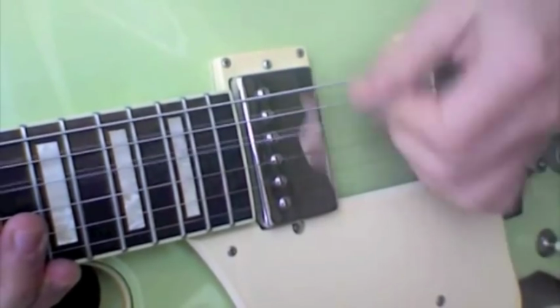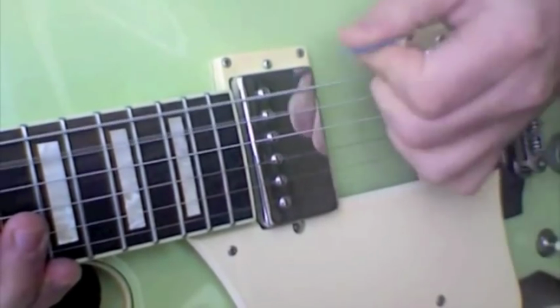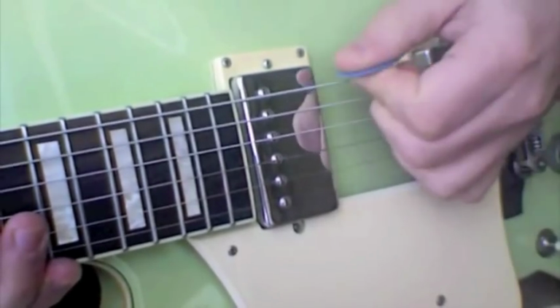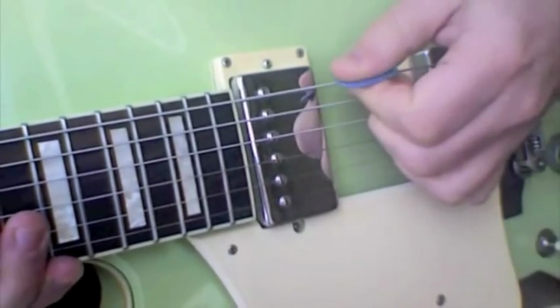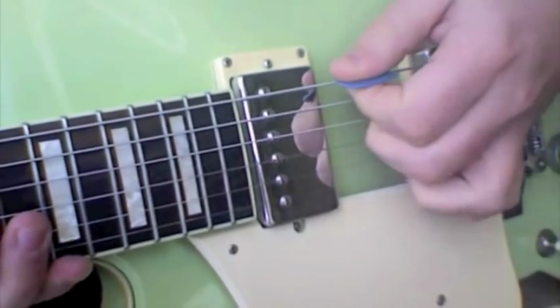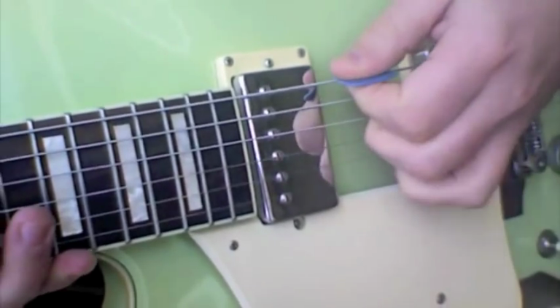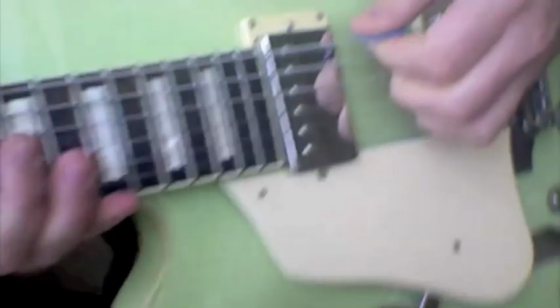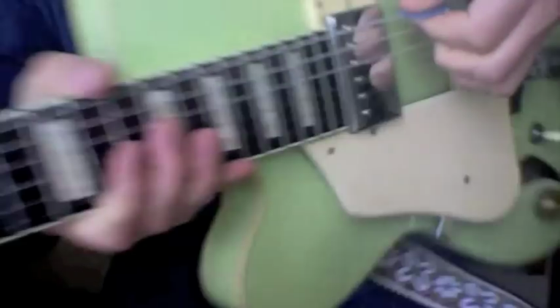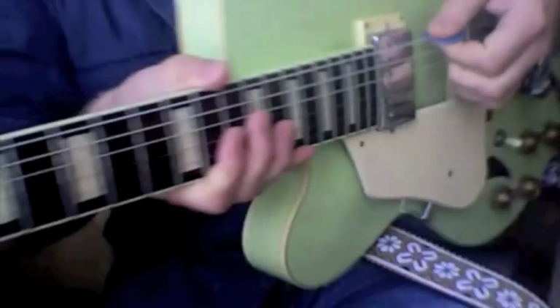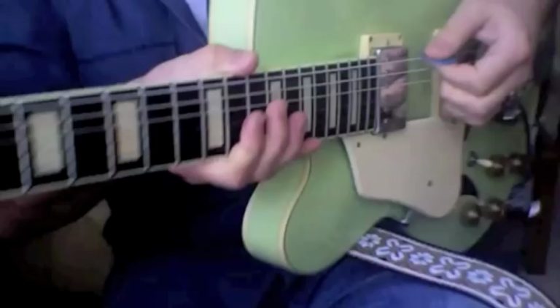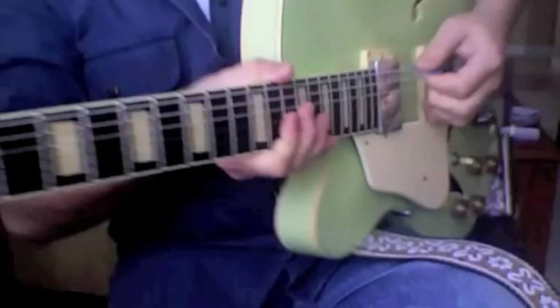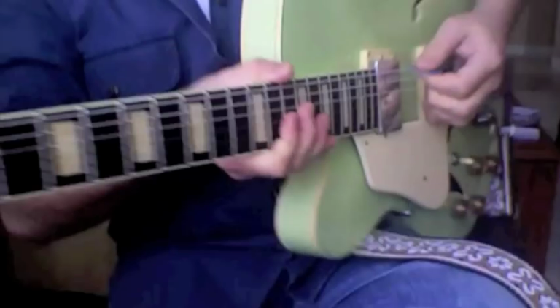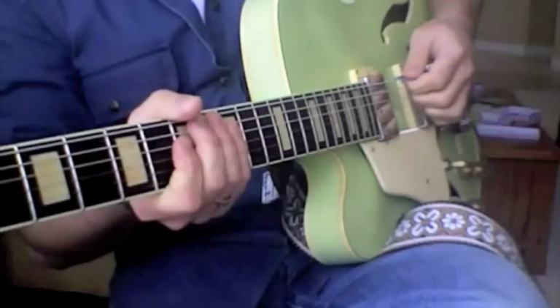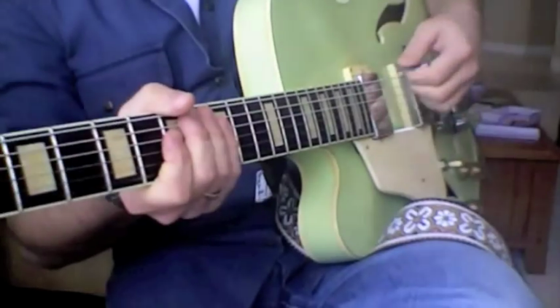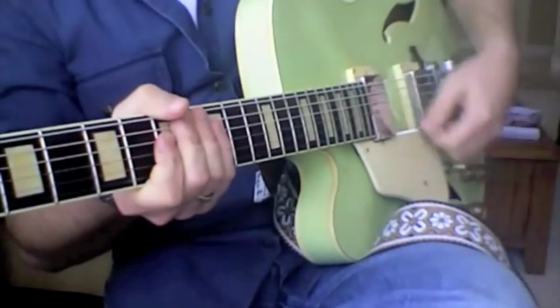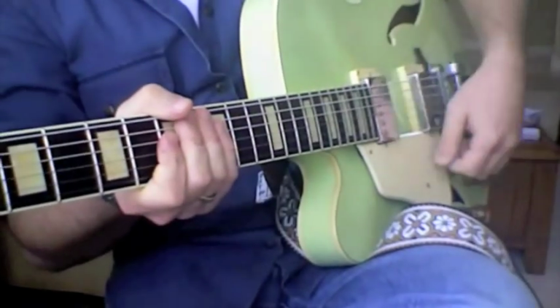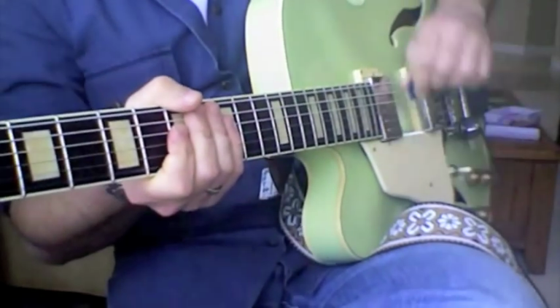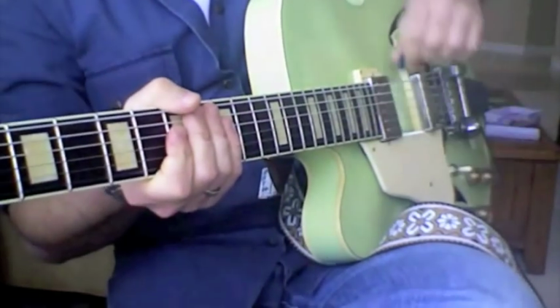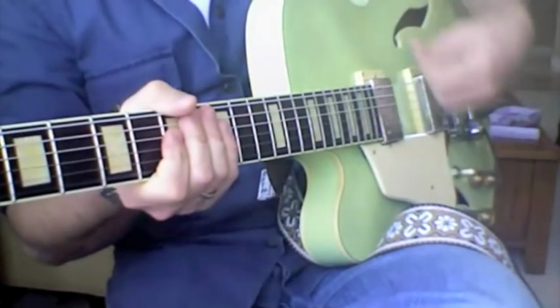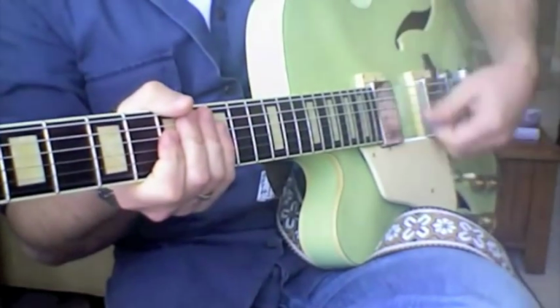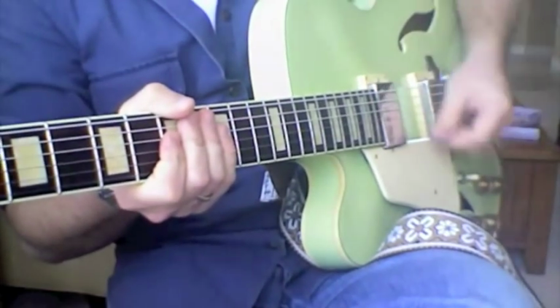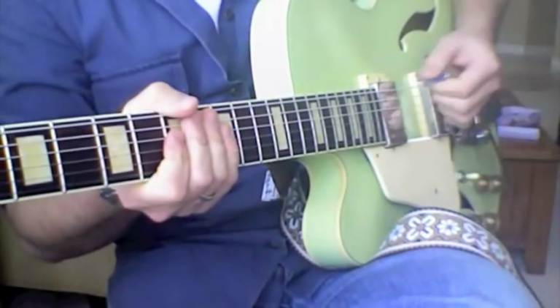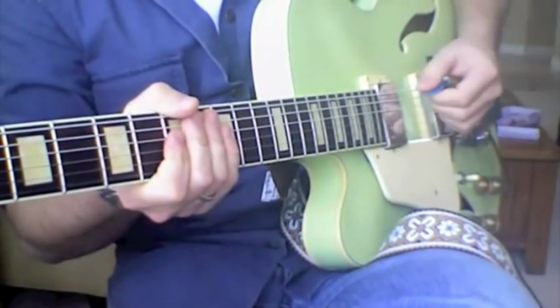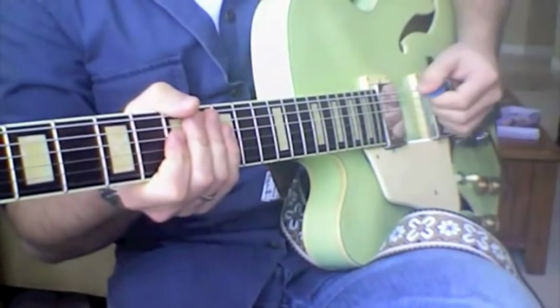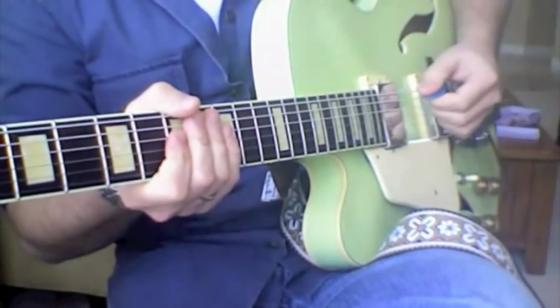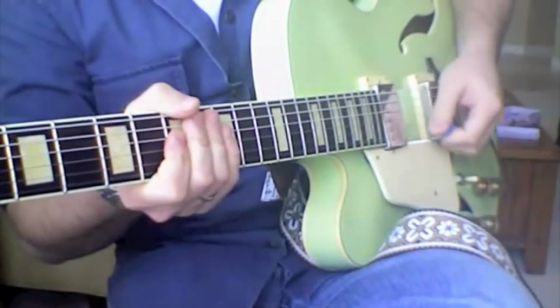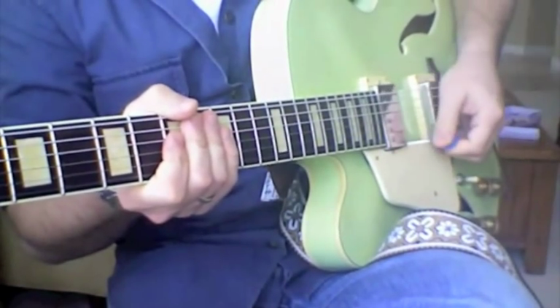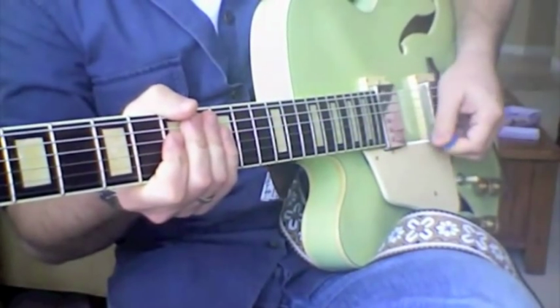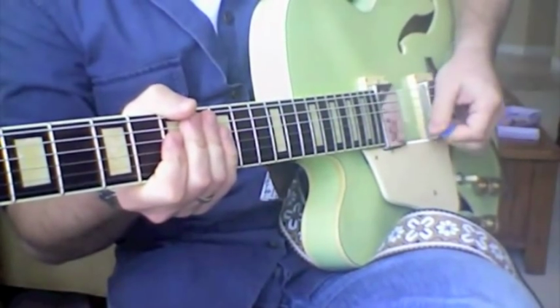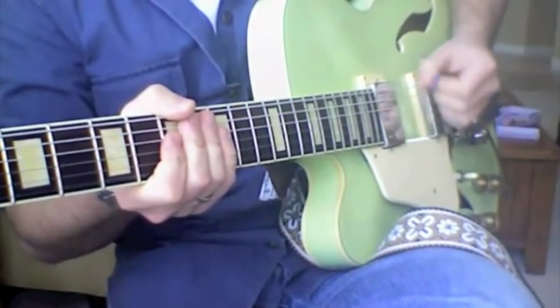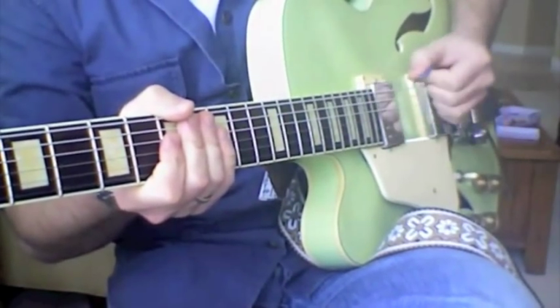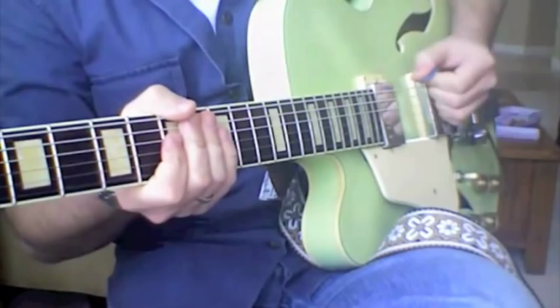Just very simple movements. You don't want your hand going way down or way up. You really want to keep it close to the strings and back up.